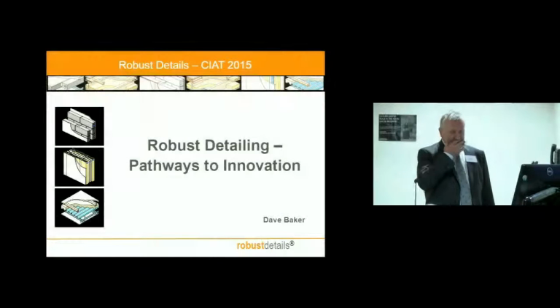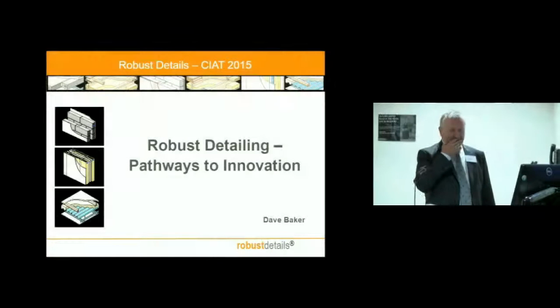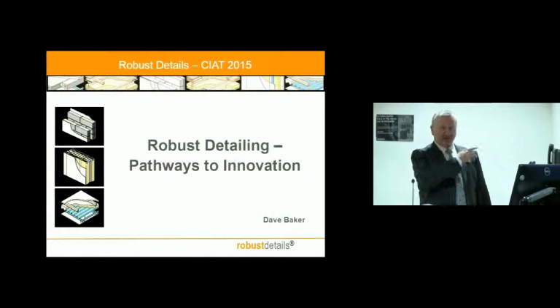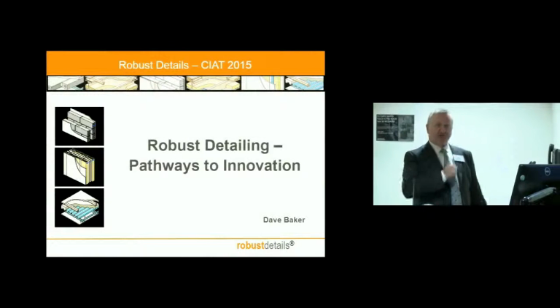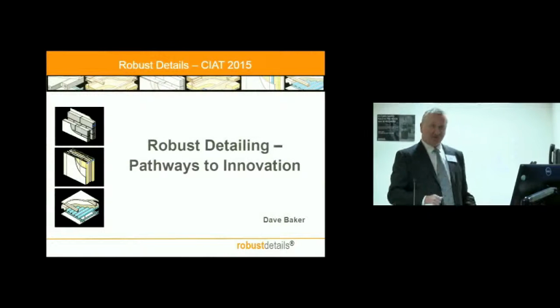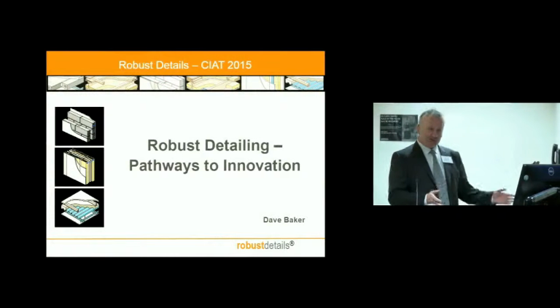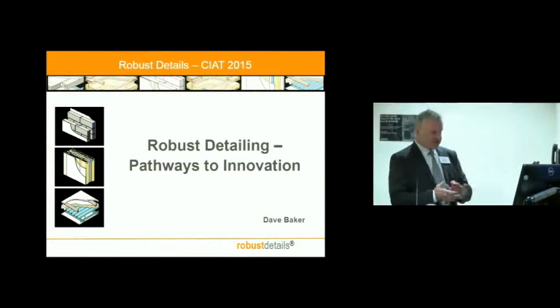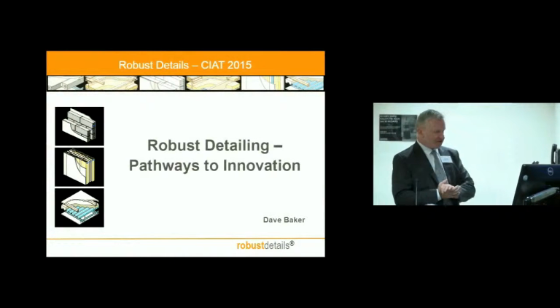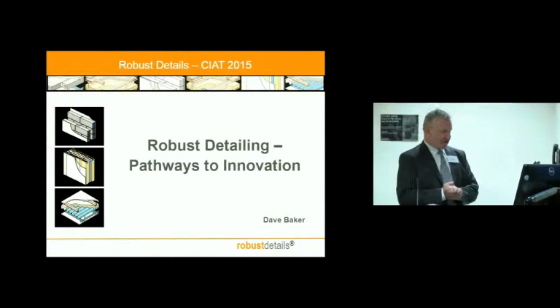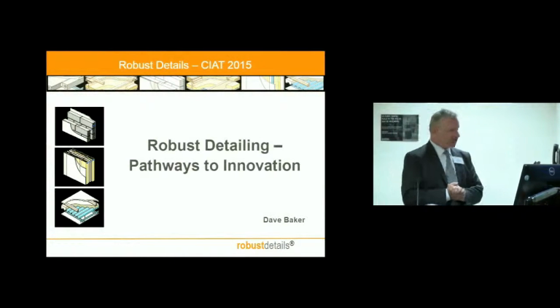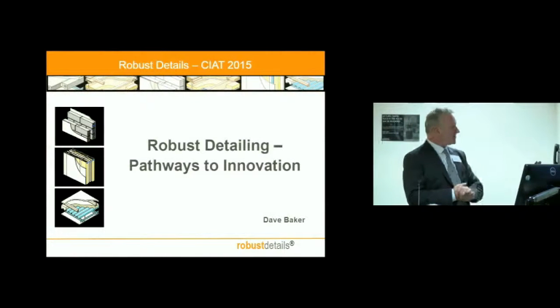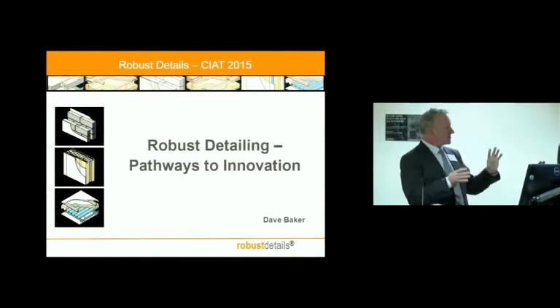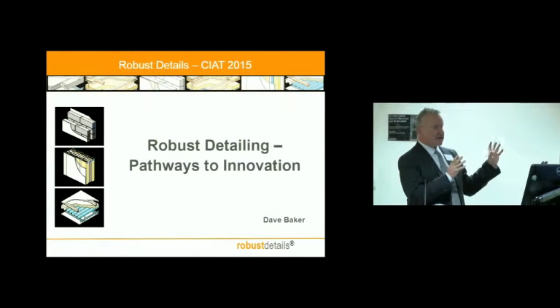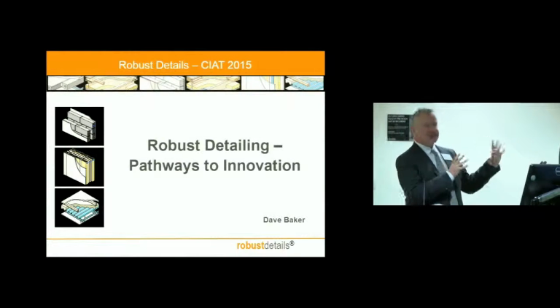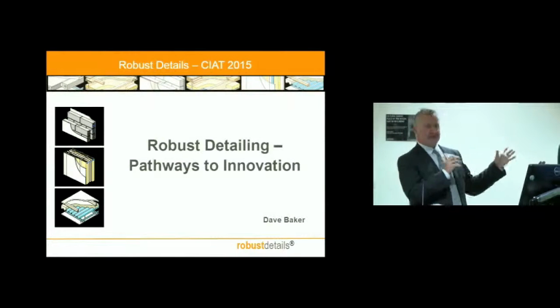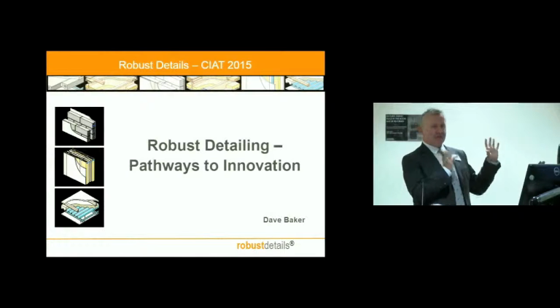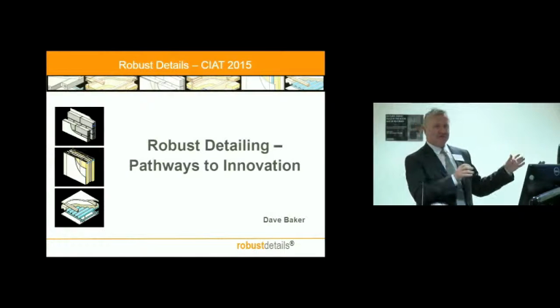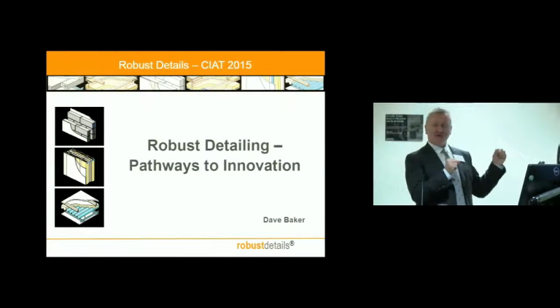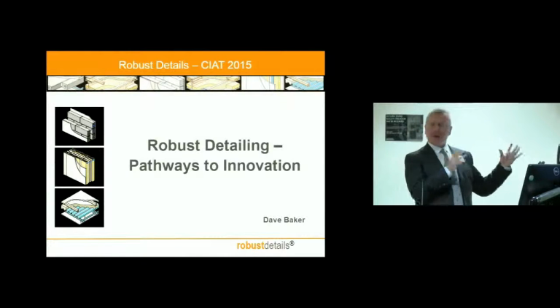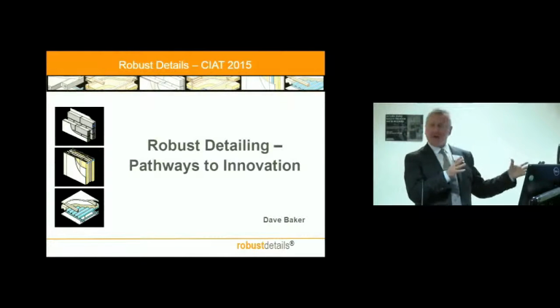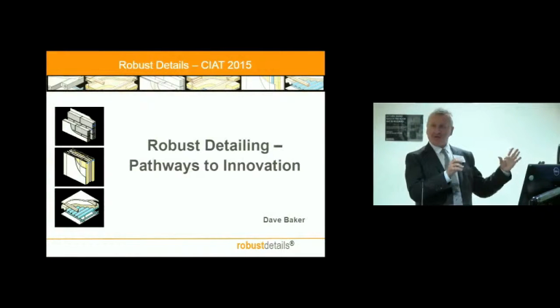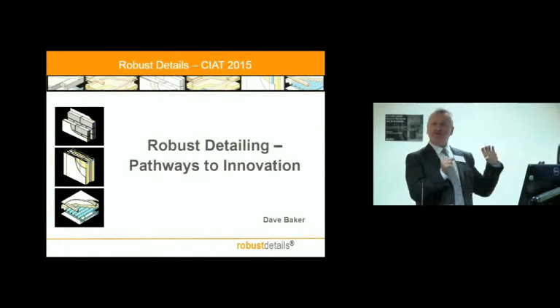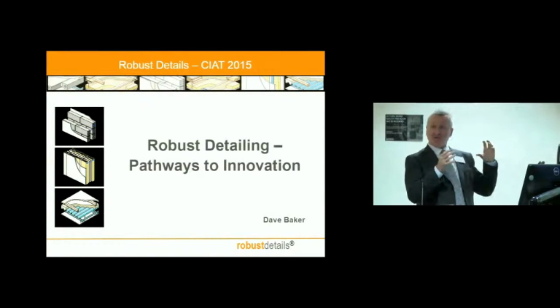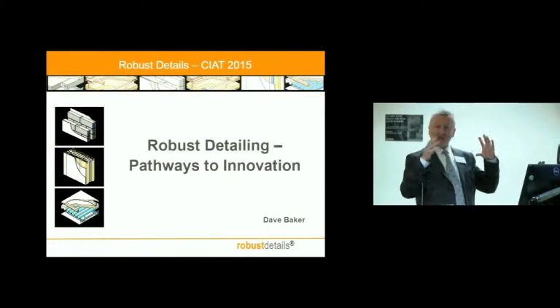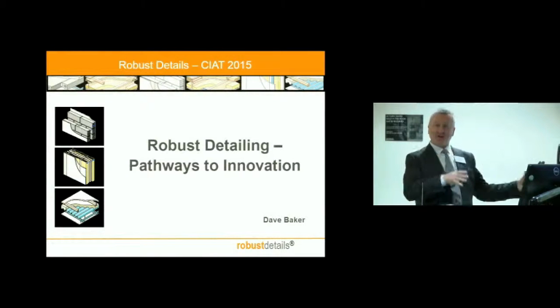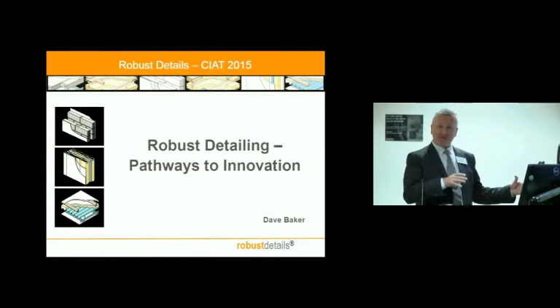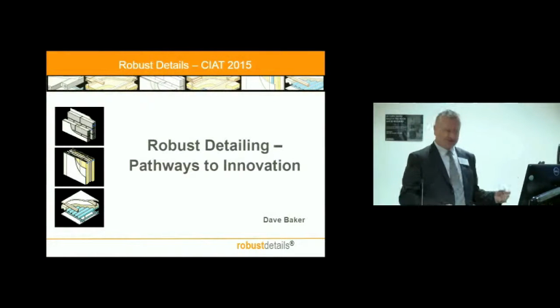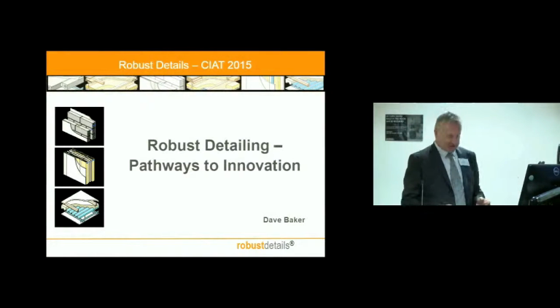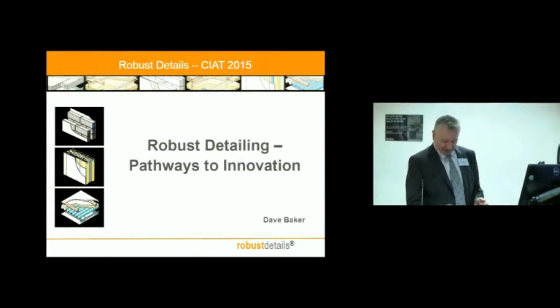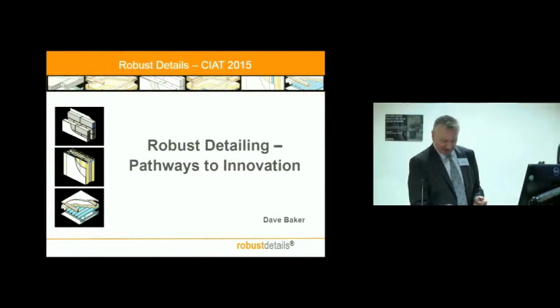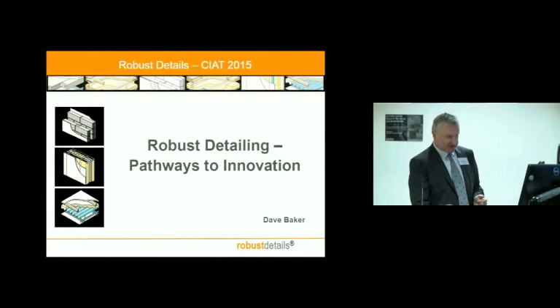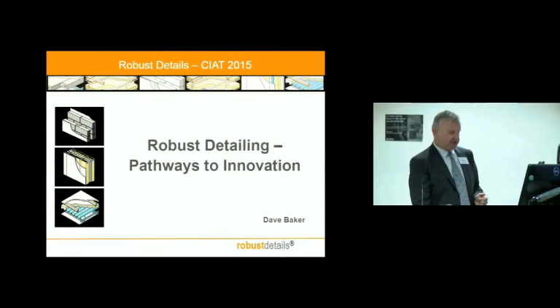So this is what I'm going to talk about. Robust Details is, if you've not heard the term, it's about acoustics in the context of this particular presentation.